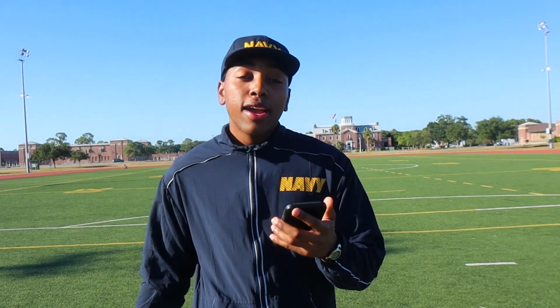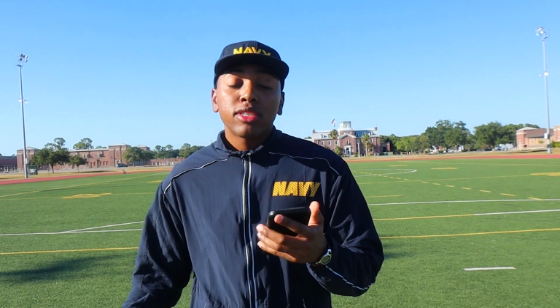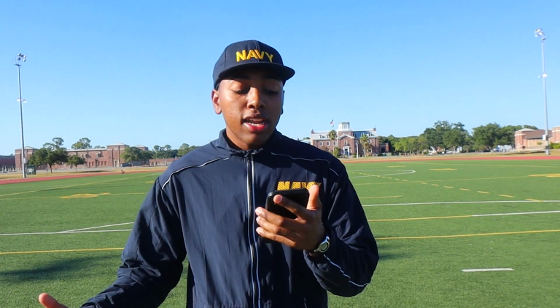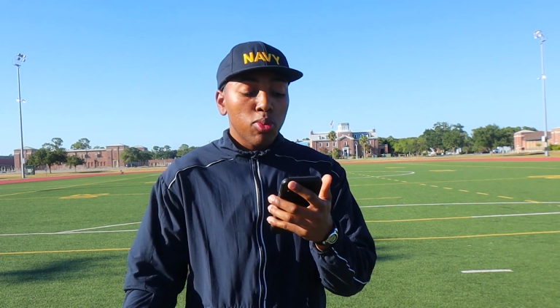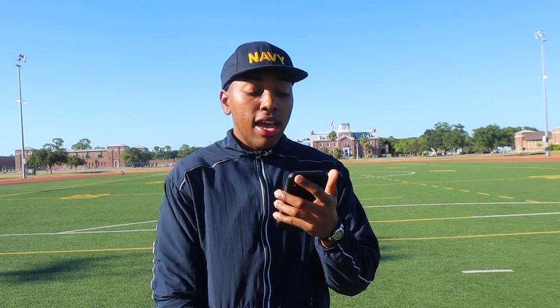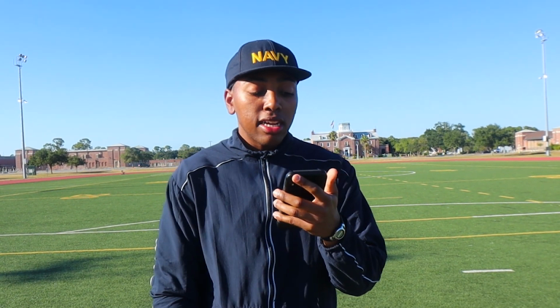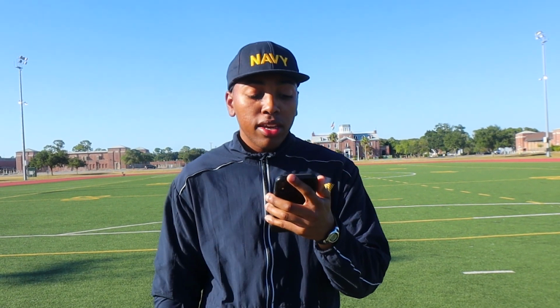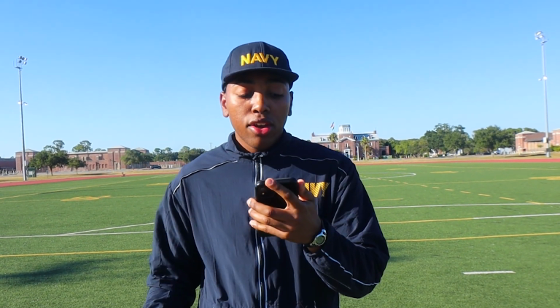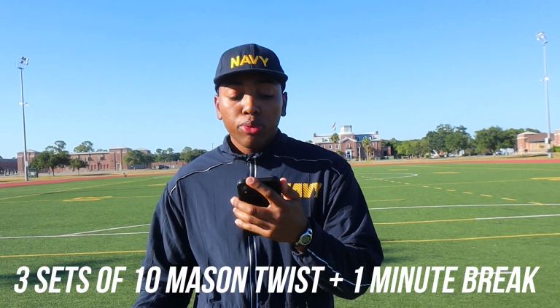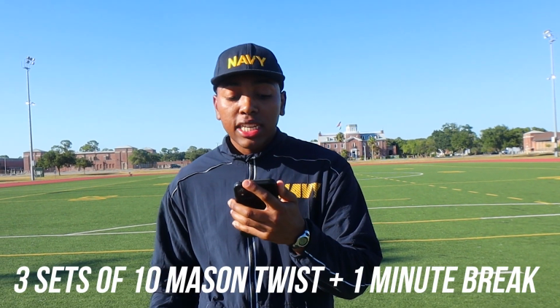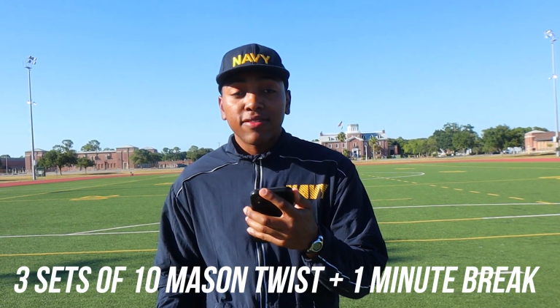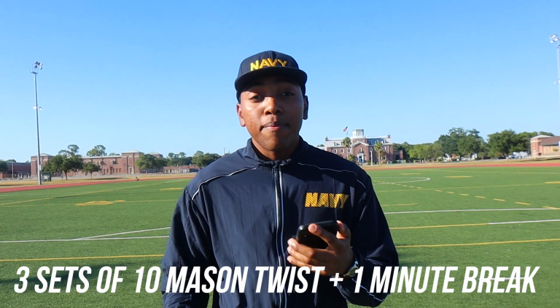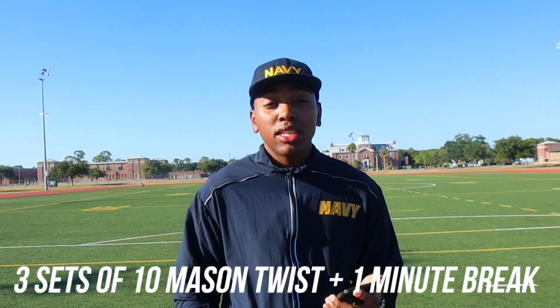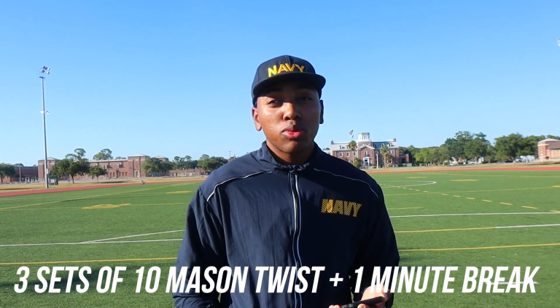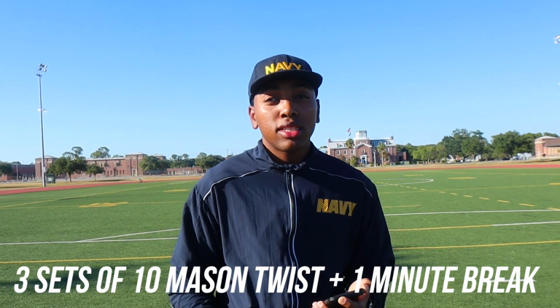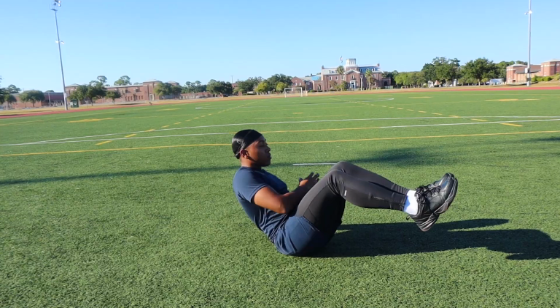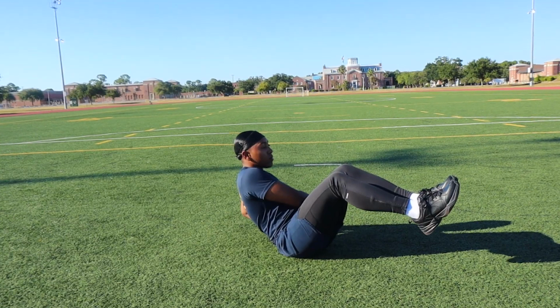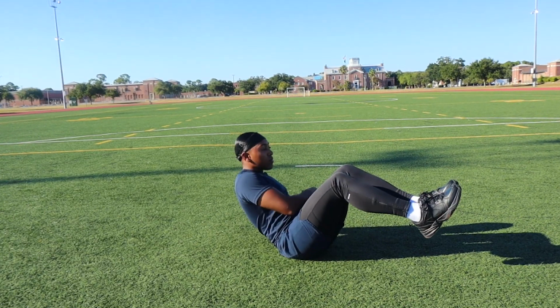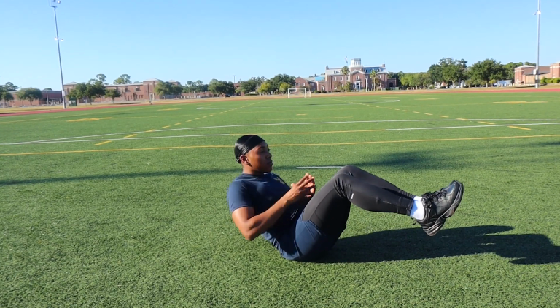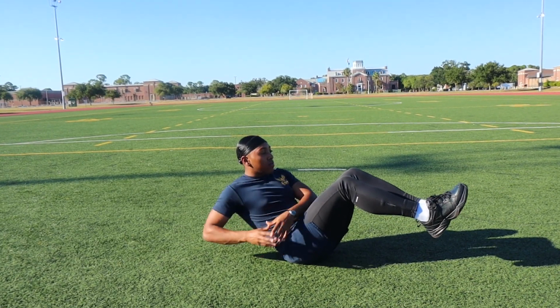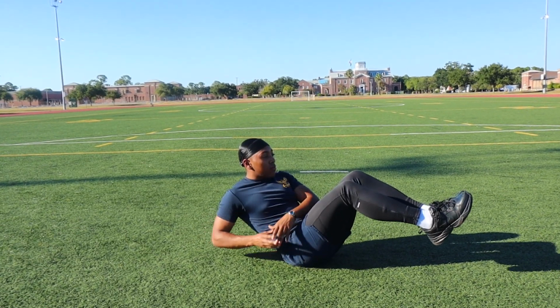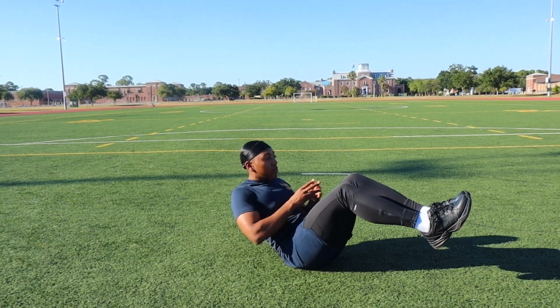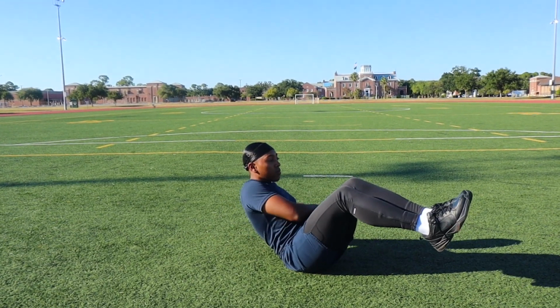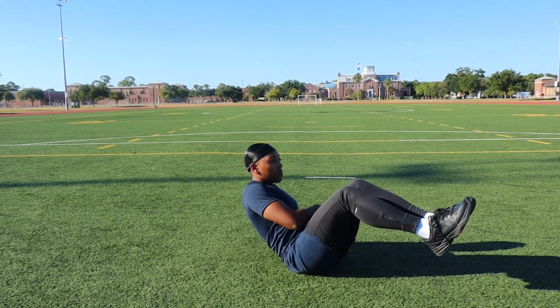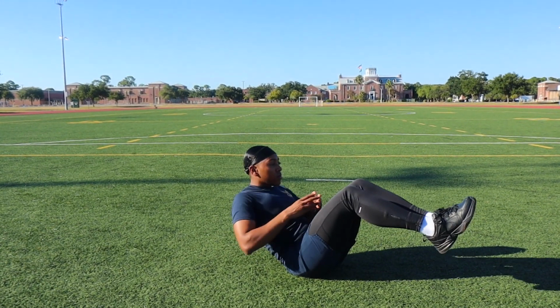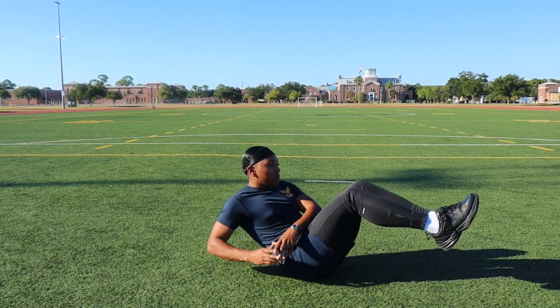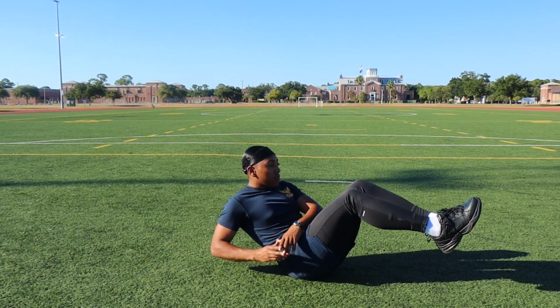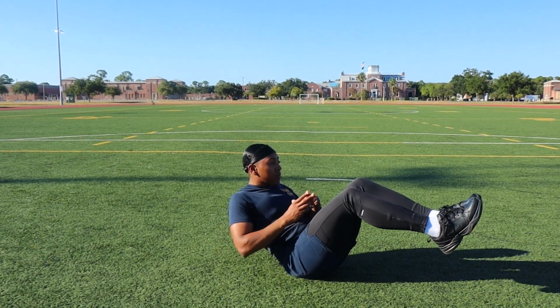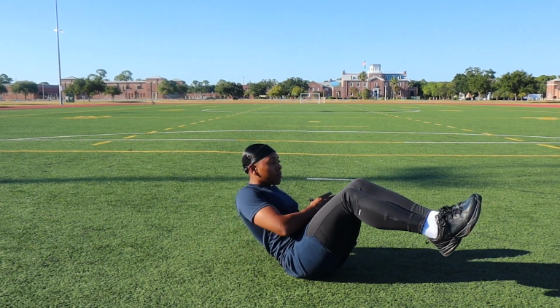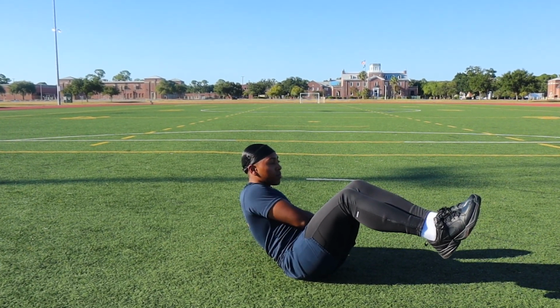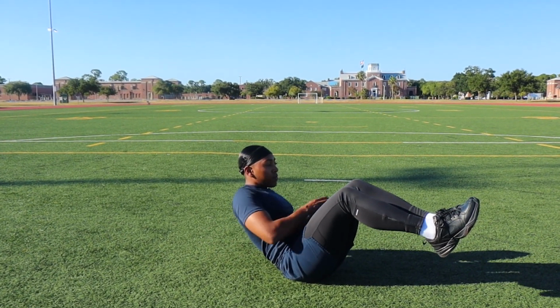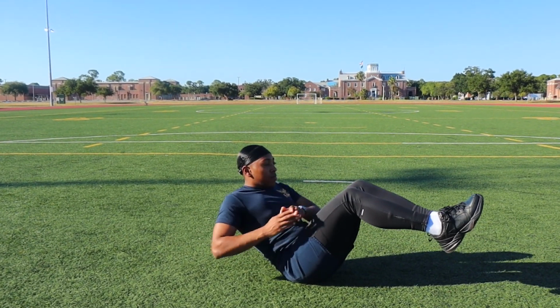The next workout is gonna be three sets of ten mason twists. It's gonna be one, two, three, four — and that's one.